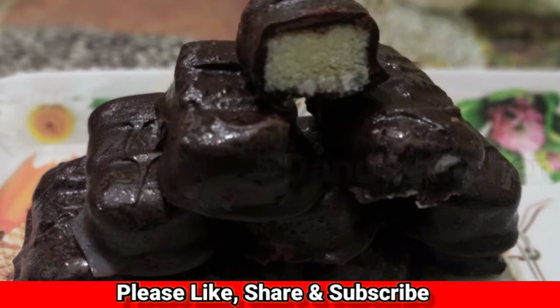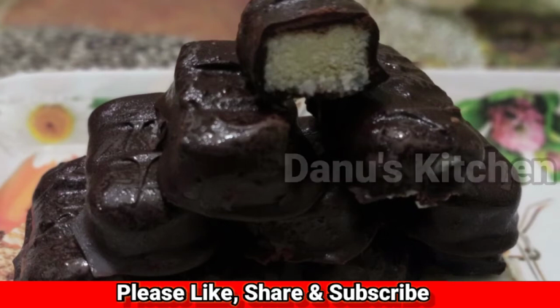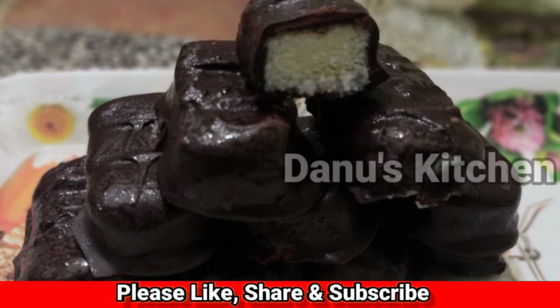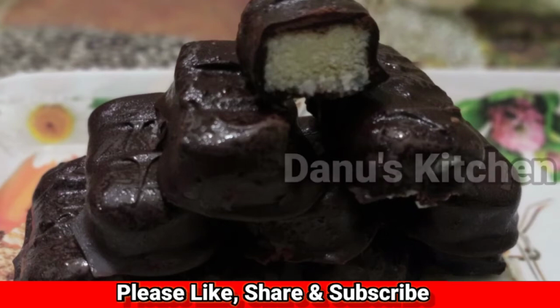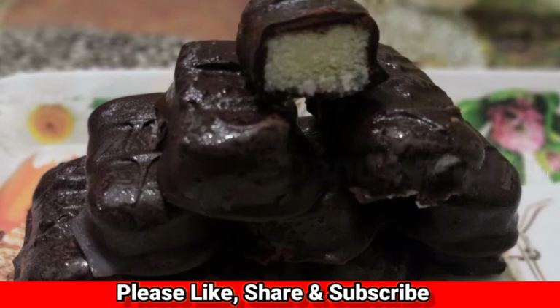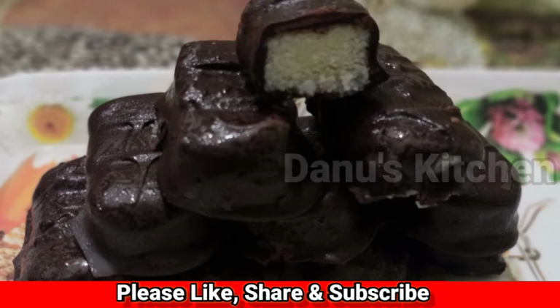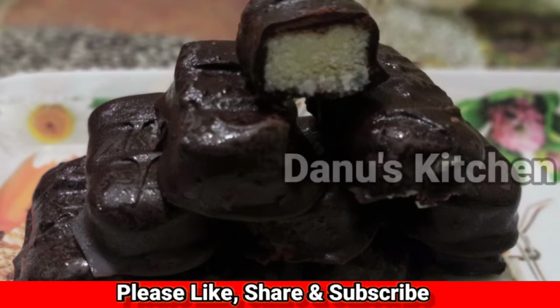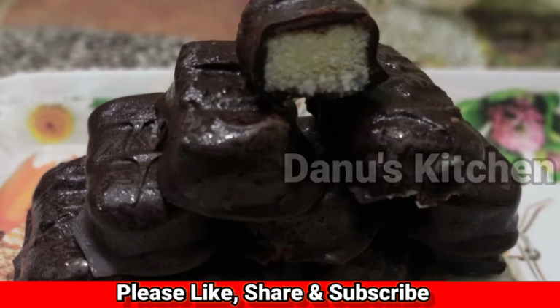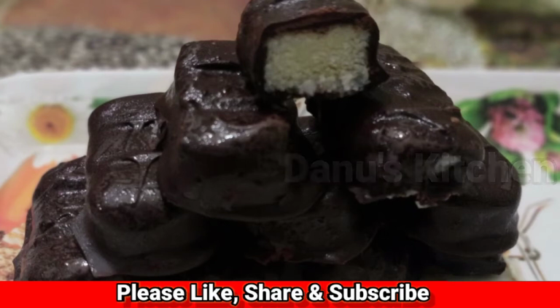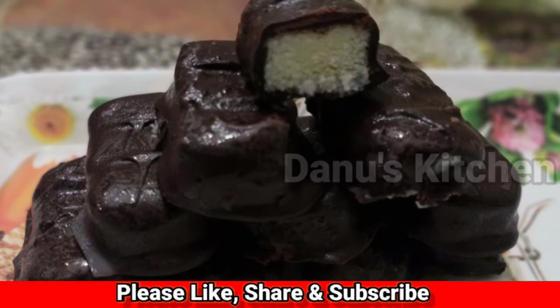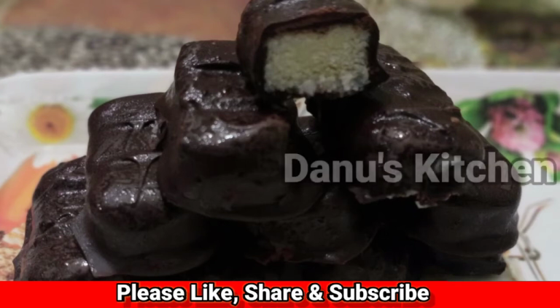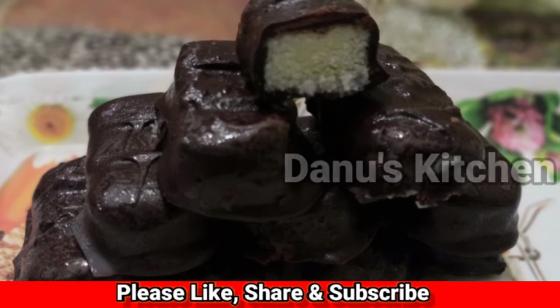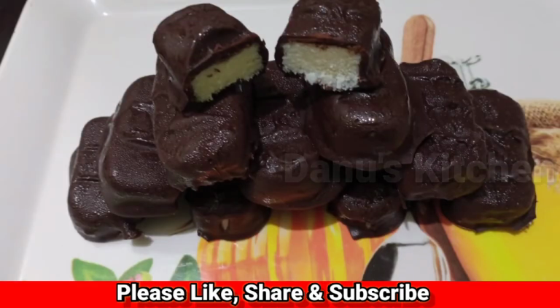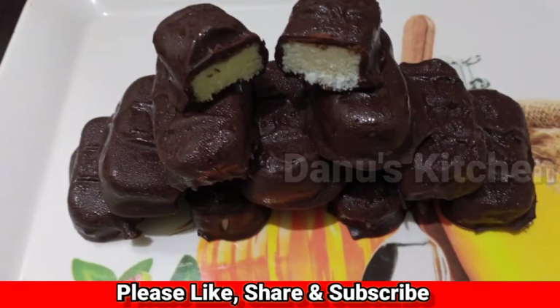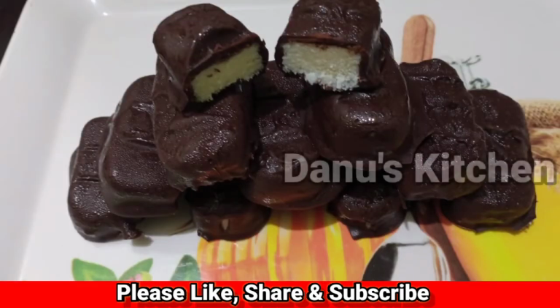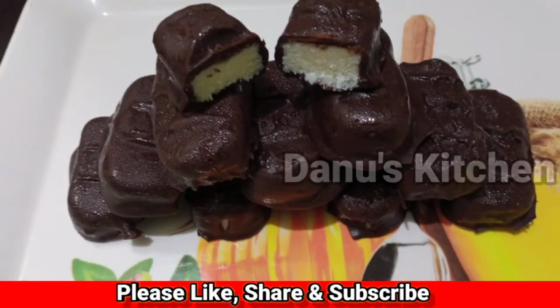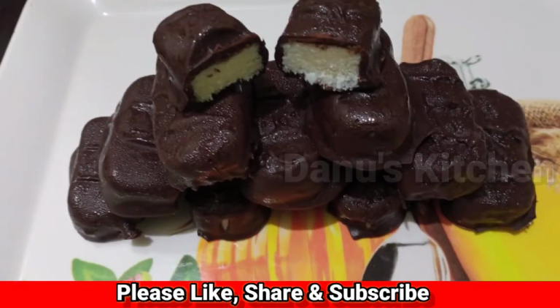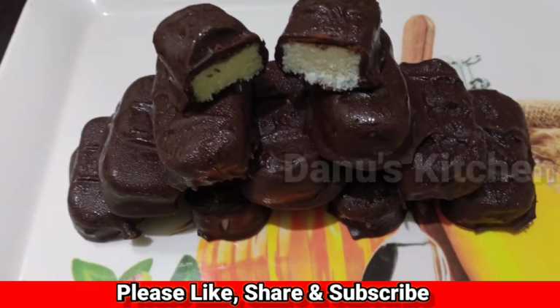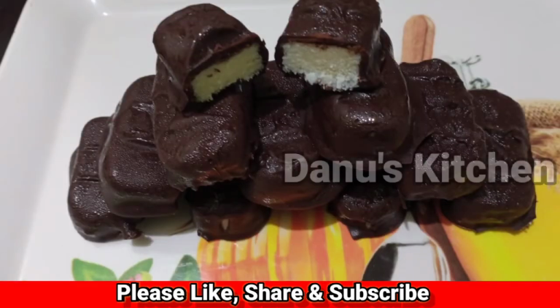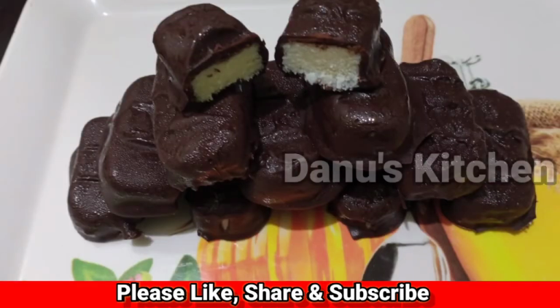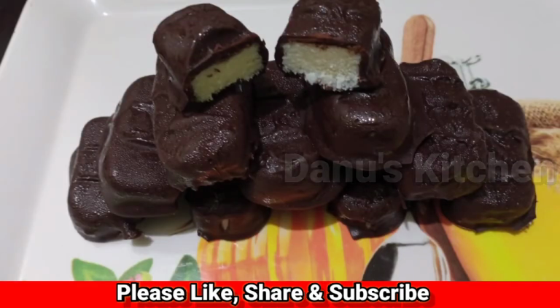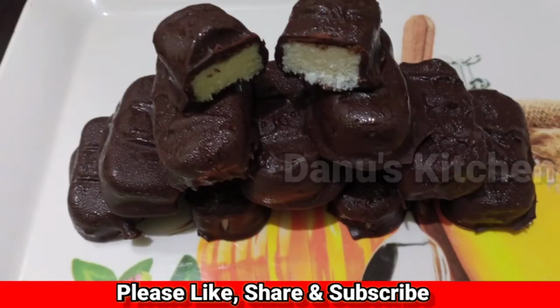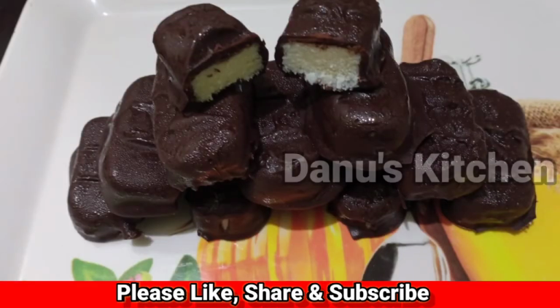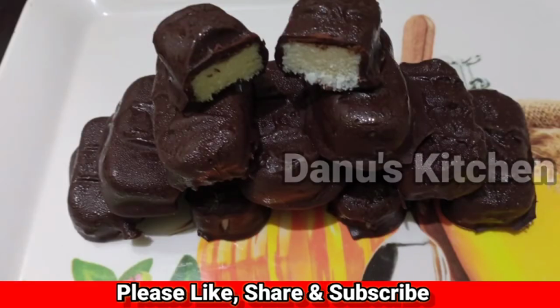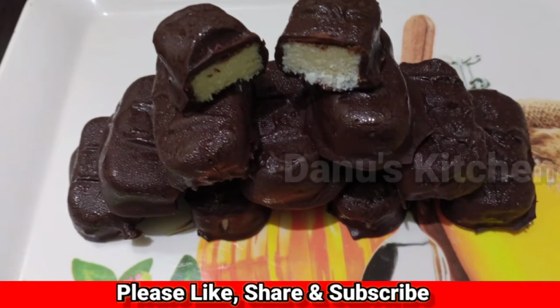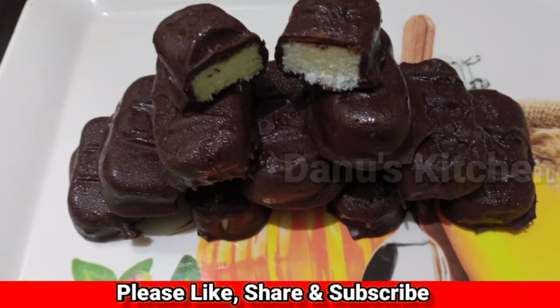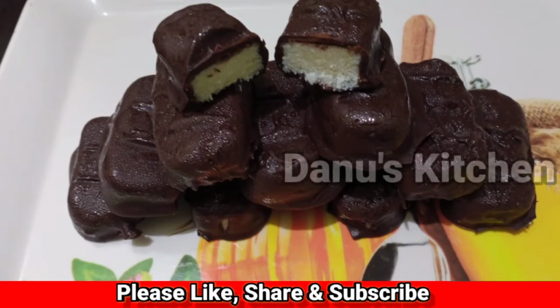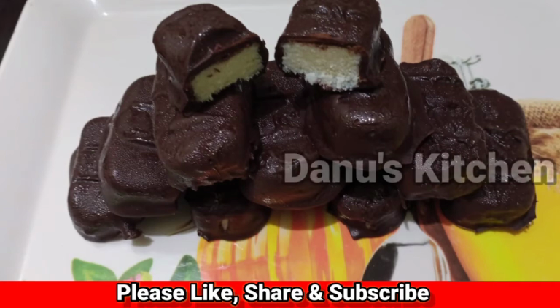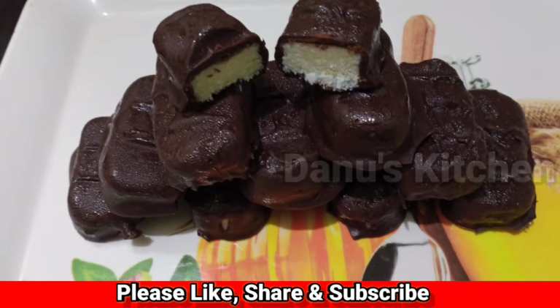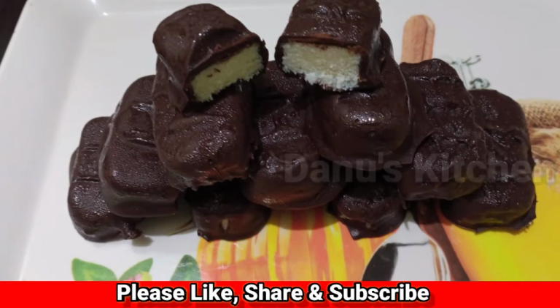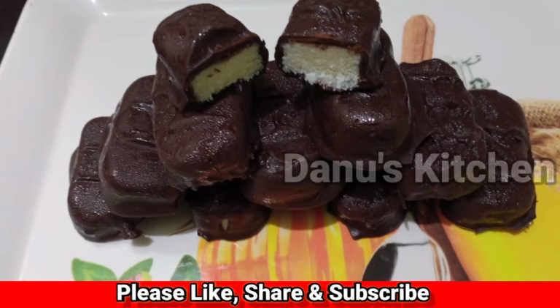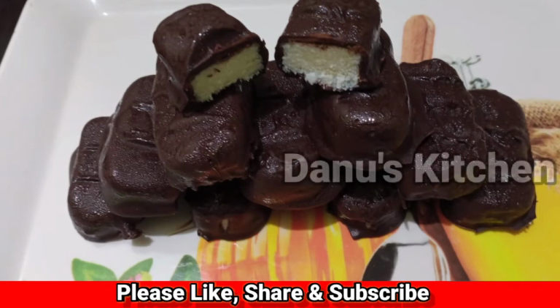Nothing else feels as good as chocolate. This recipe has just 4 ingredients.